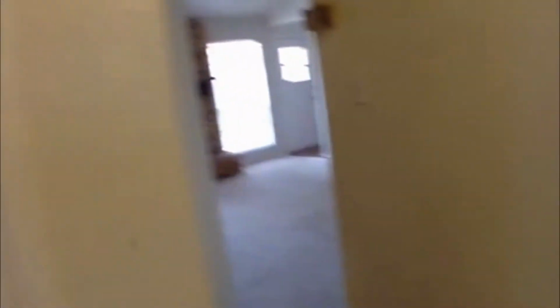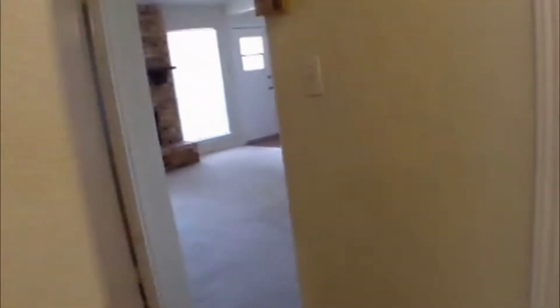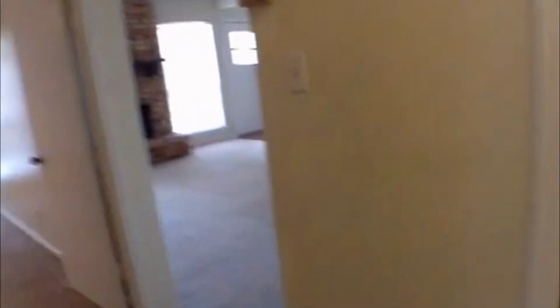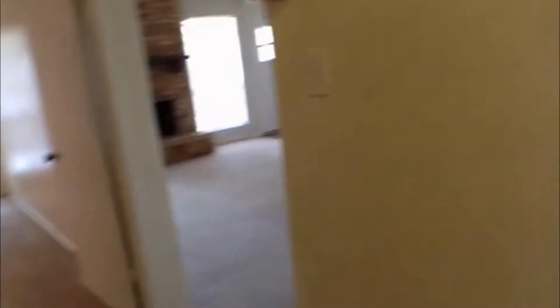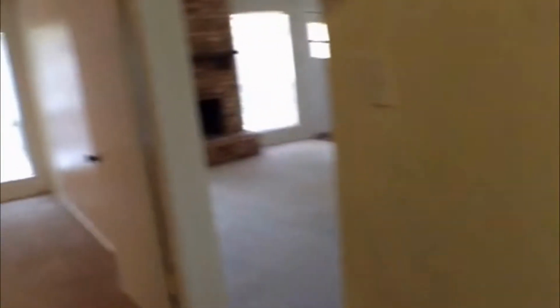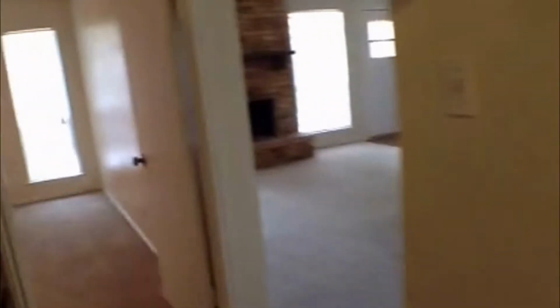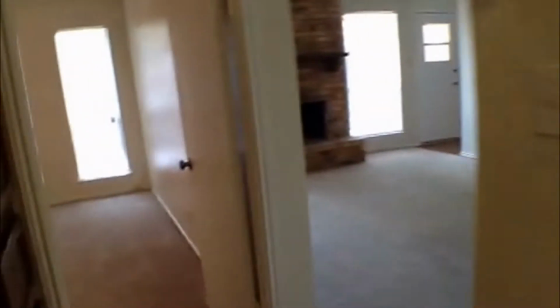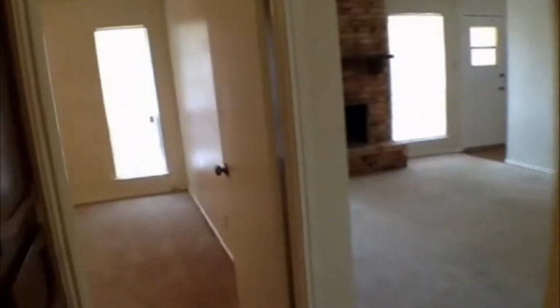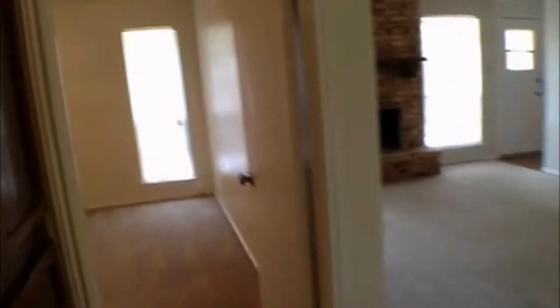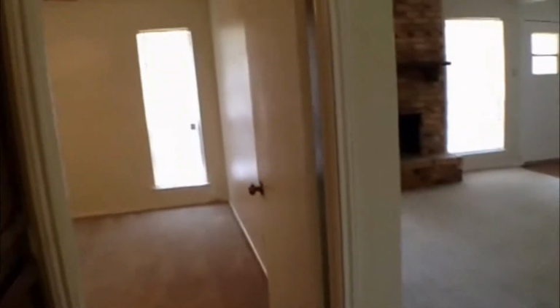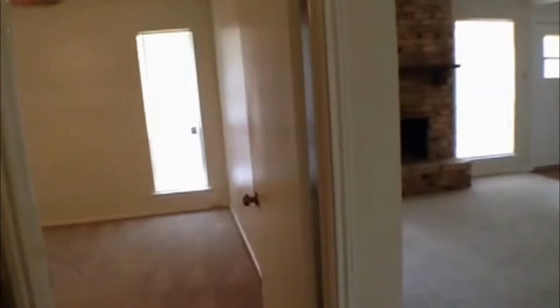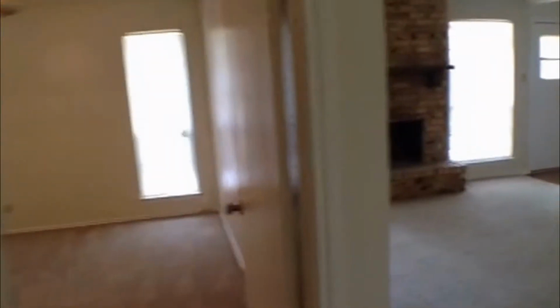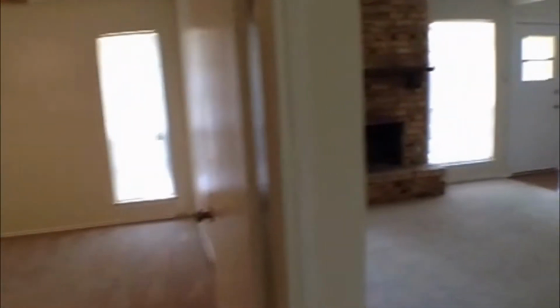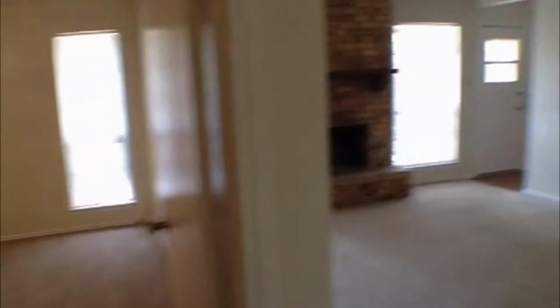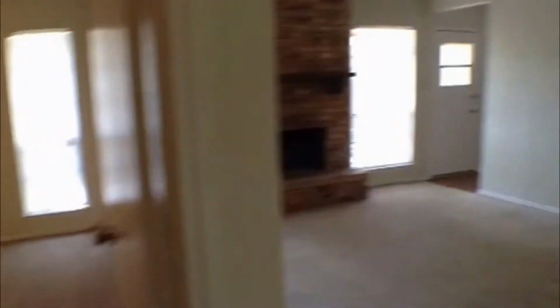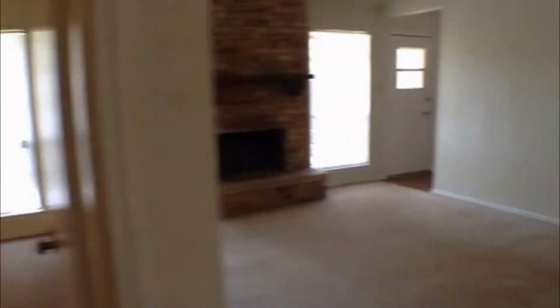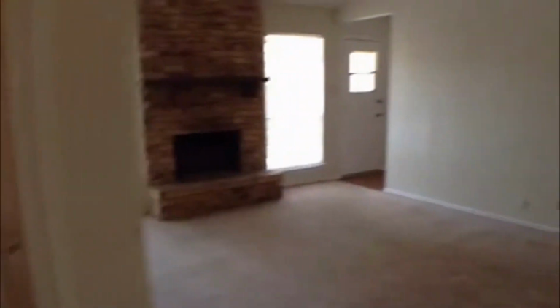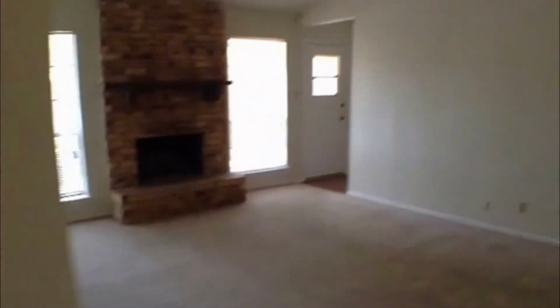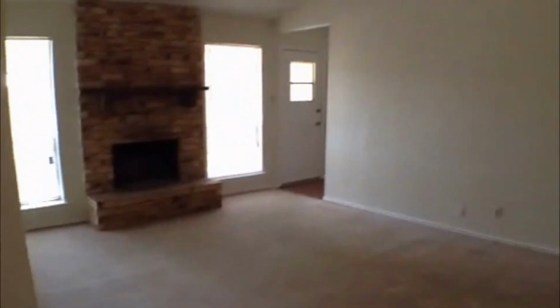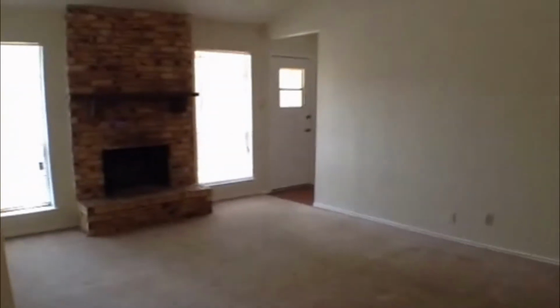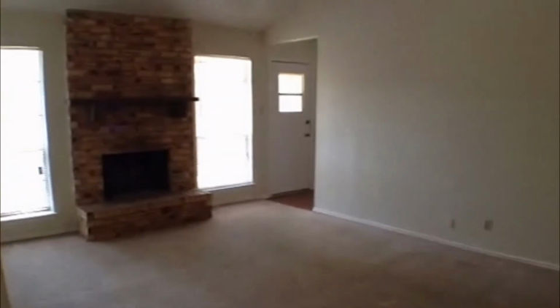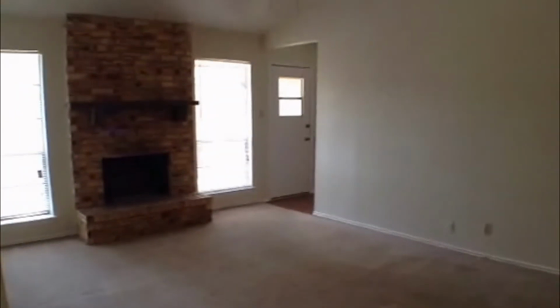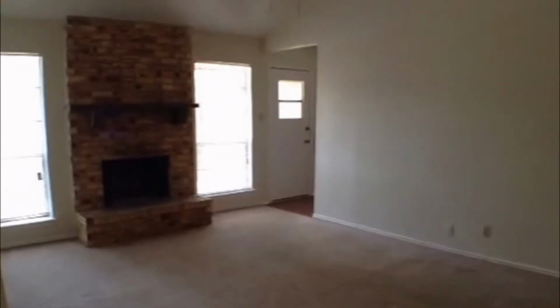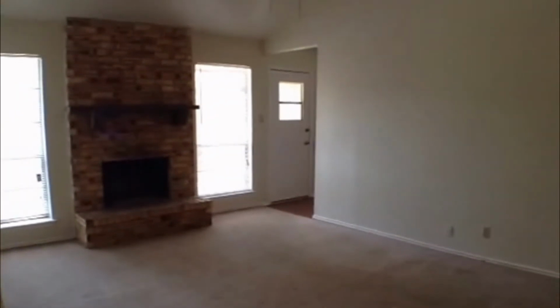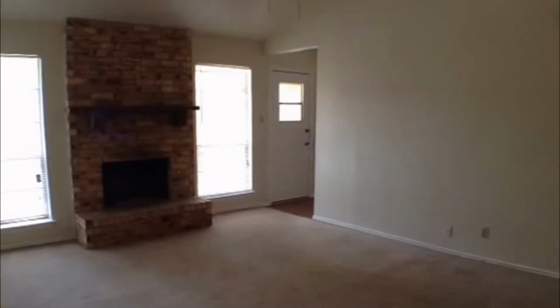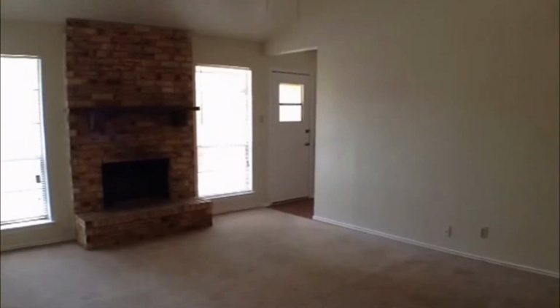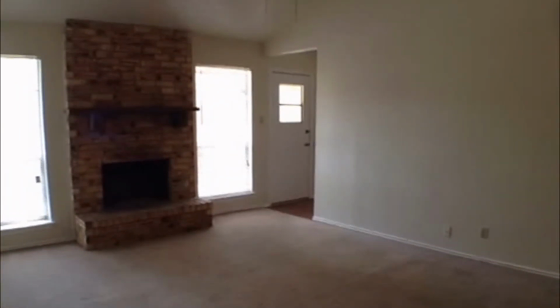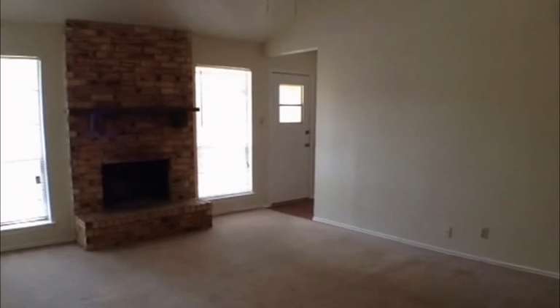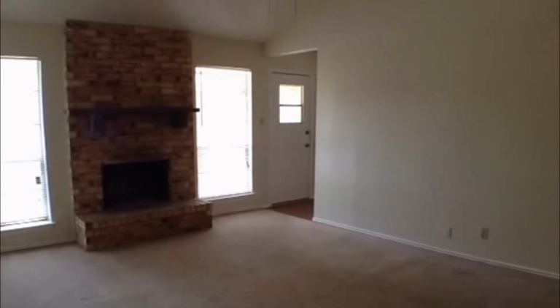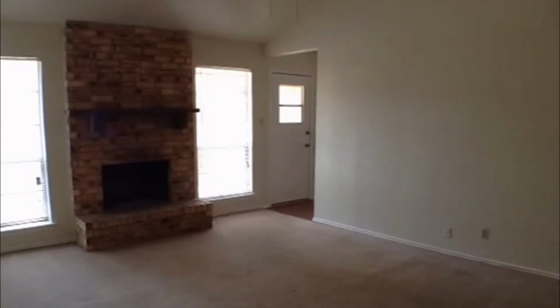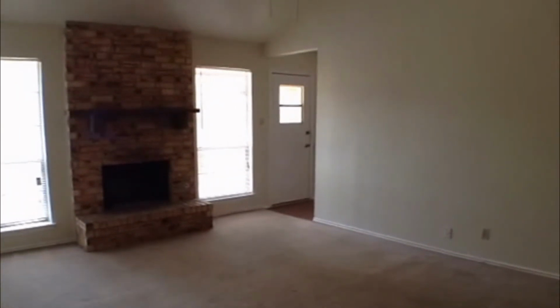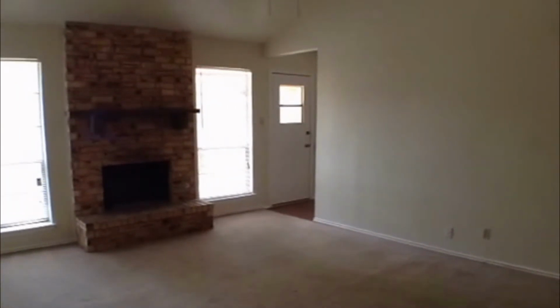And this concludes our video of 4438 Grand Tilly Street.